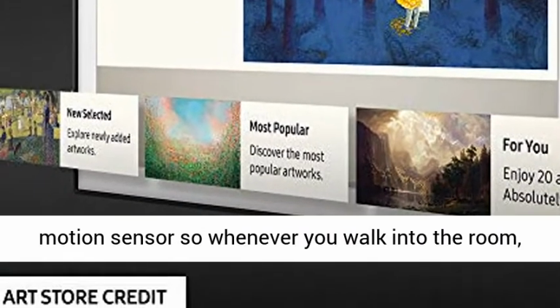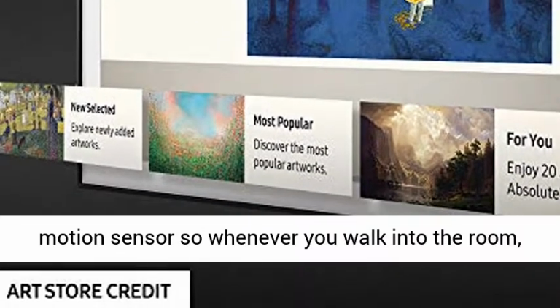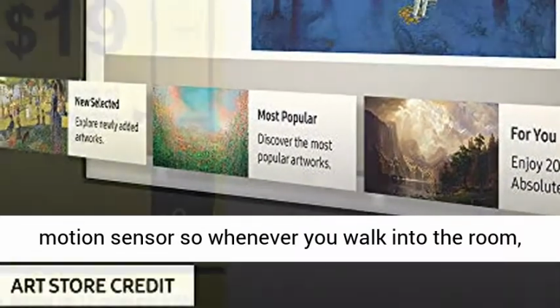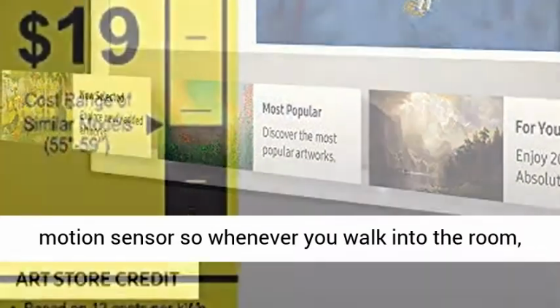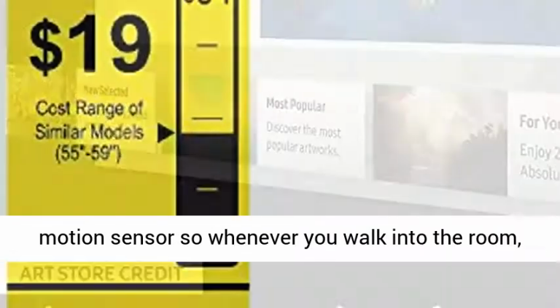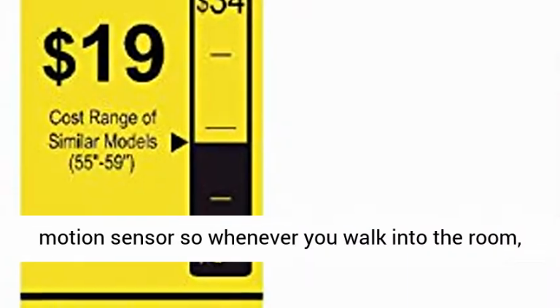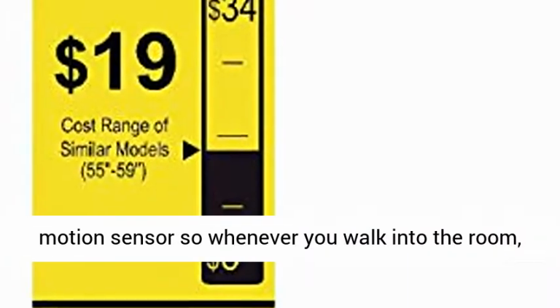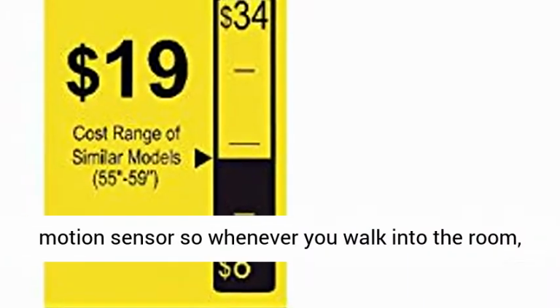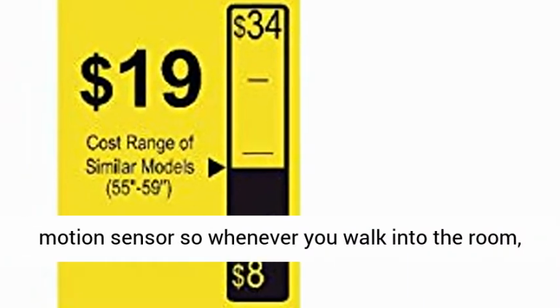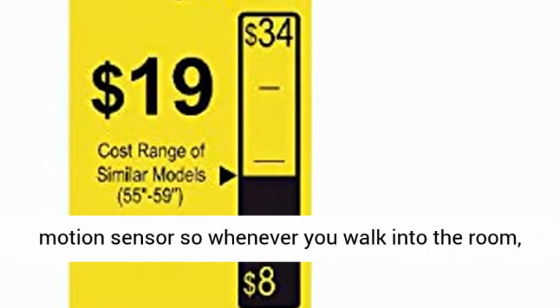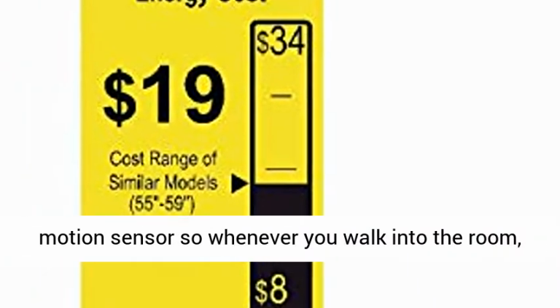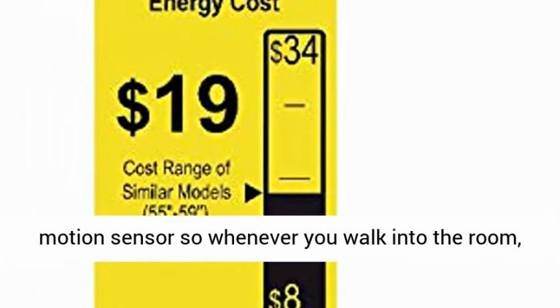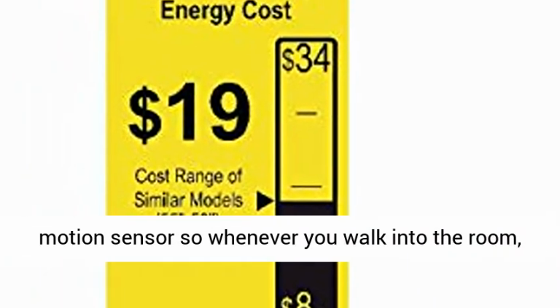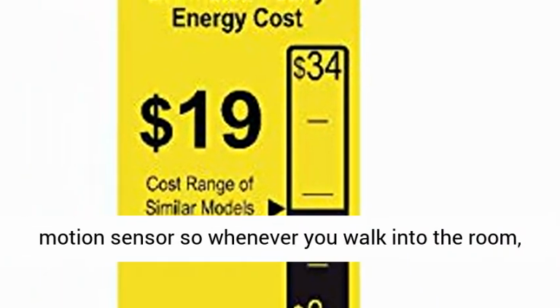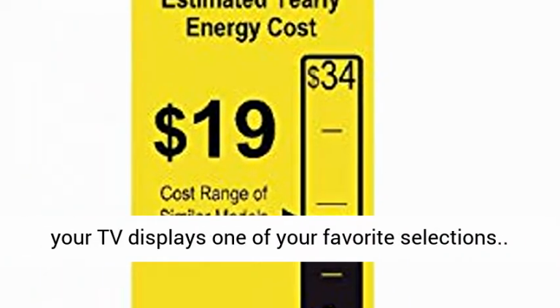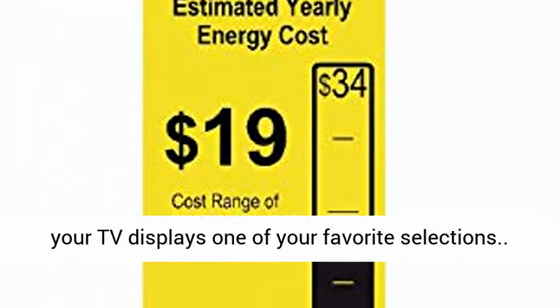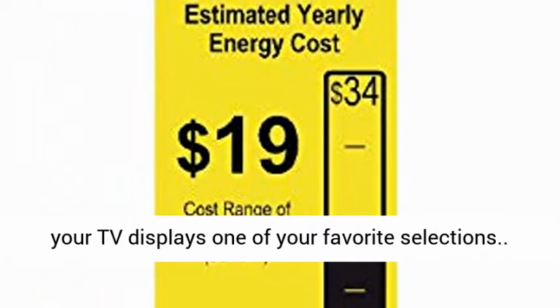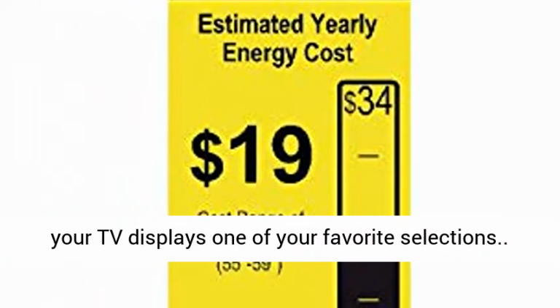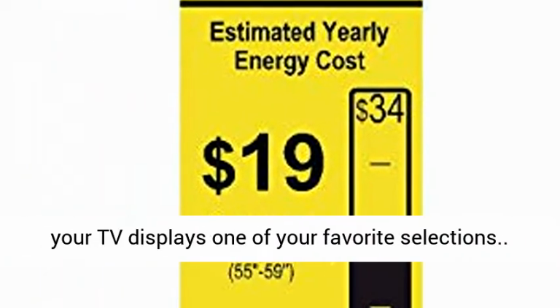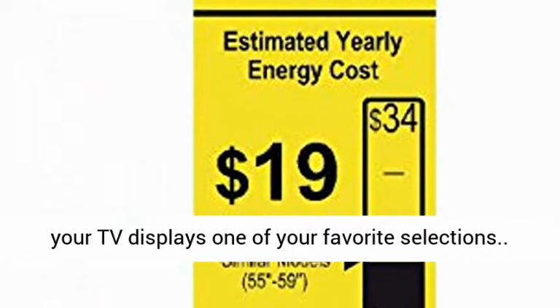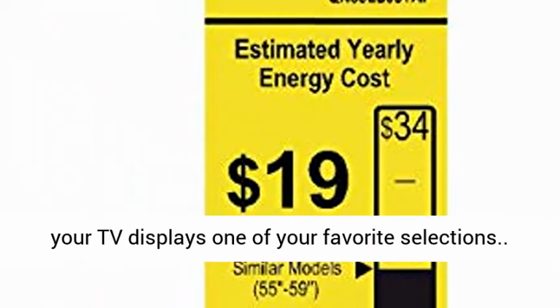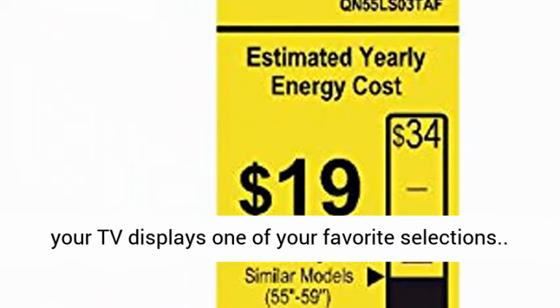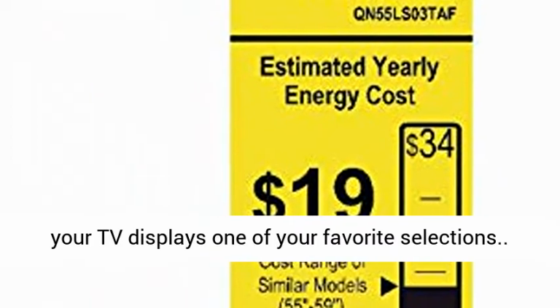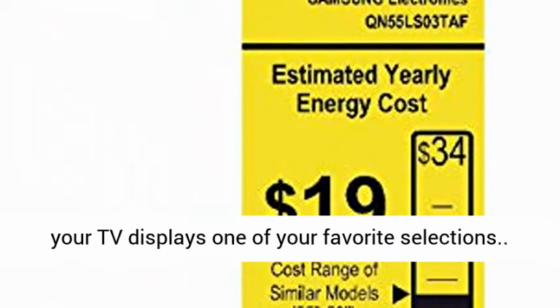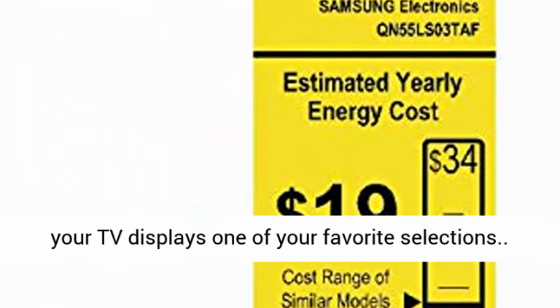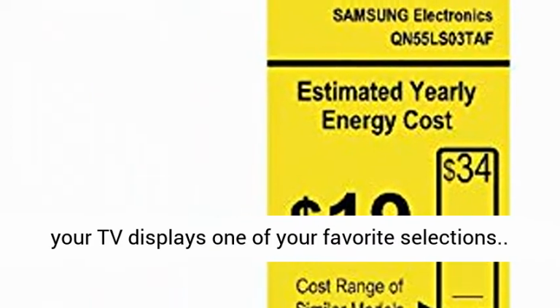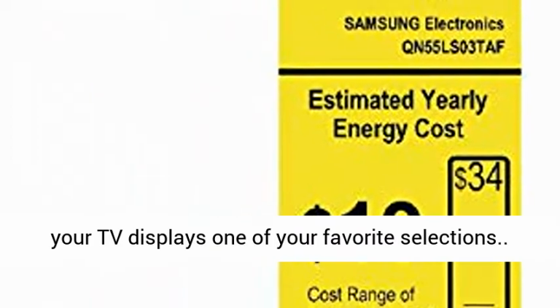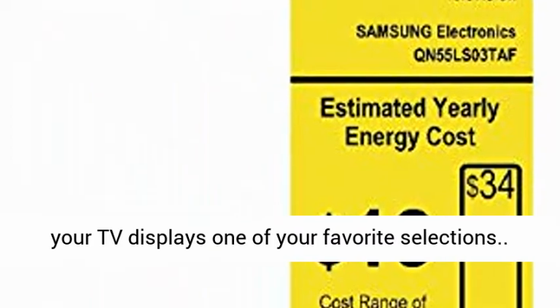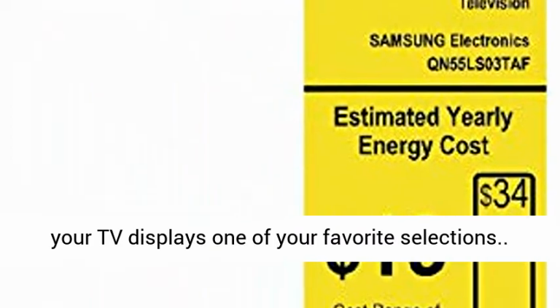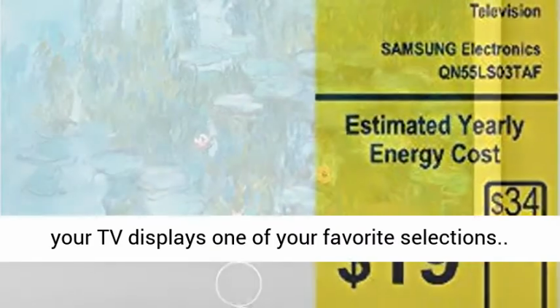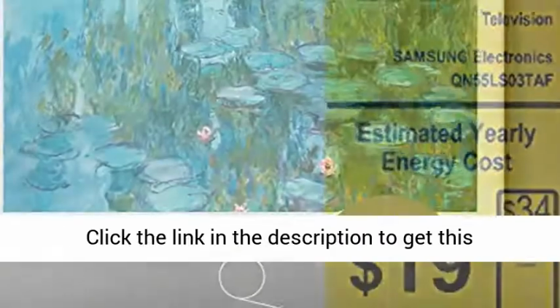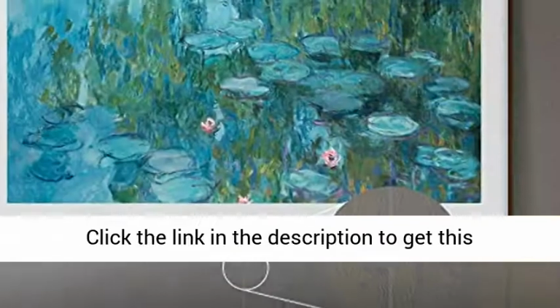Activate the built-in motion sensor so whenever you walk into the room, your TV displays one of your favorite selections.